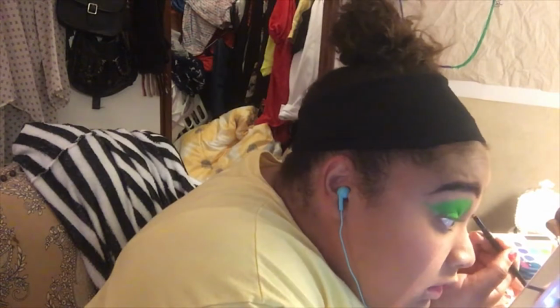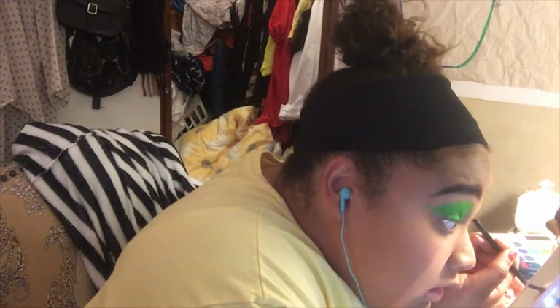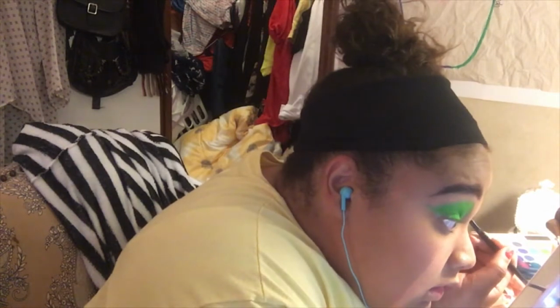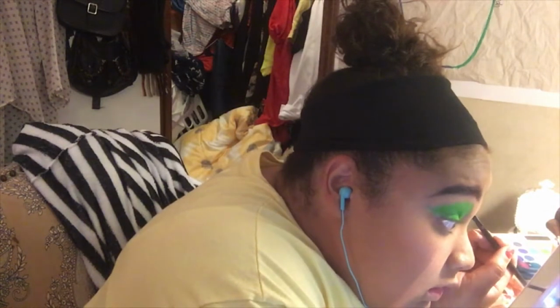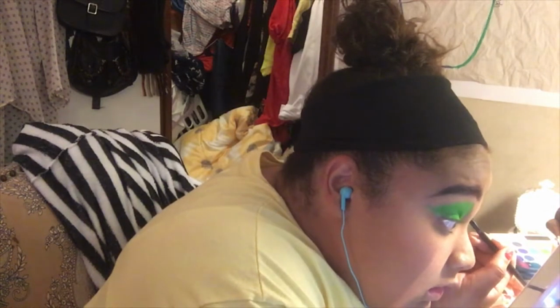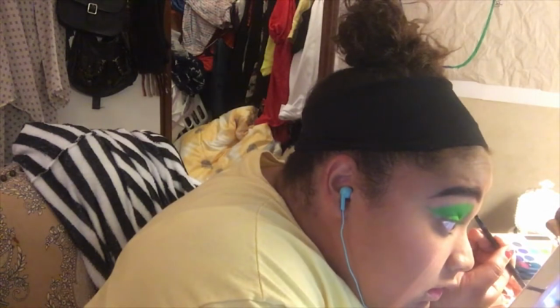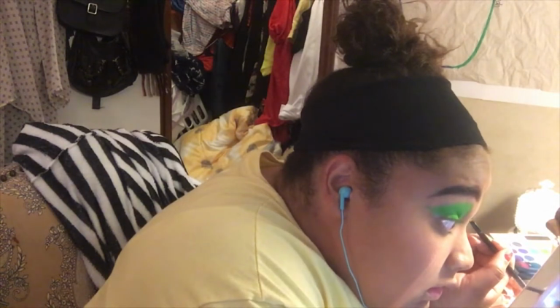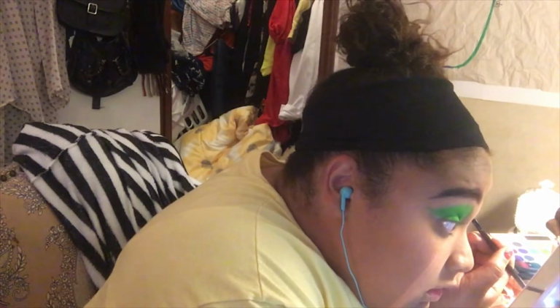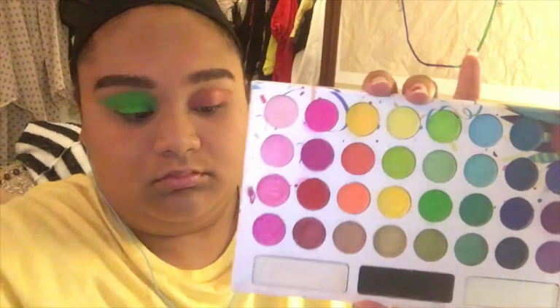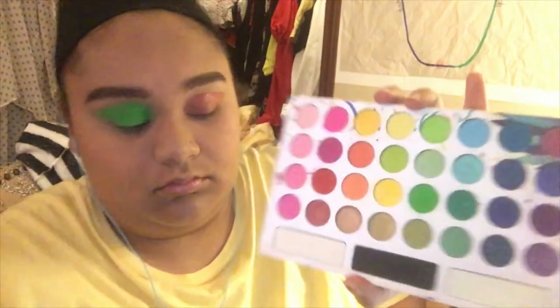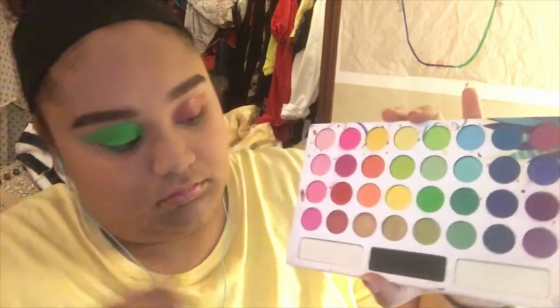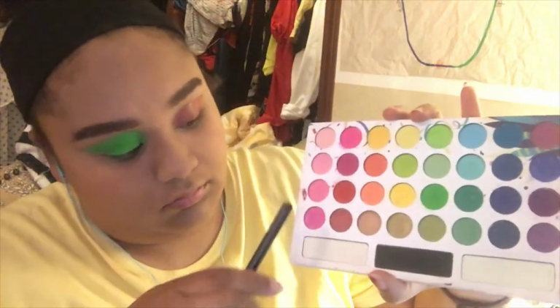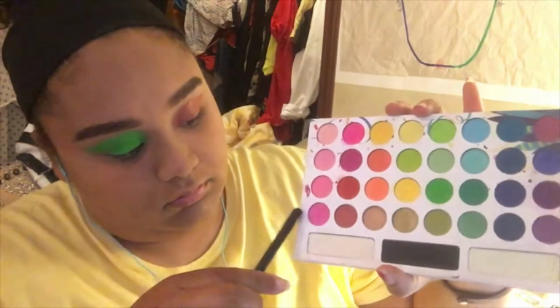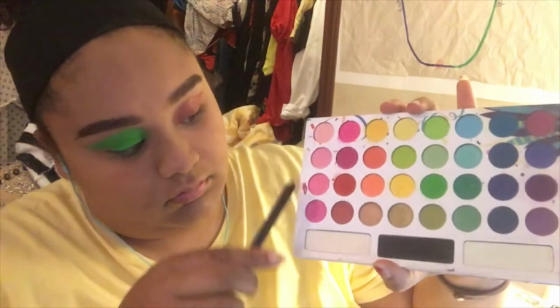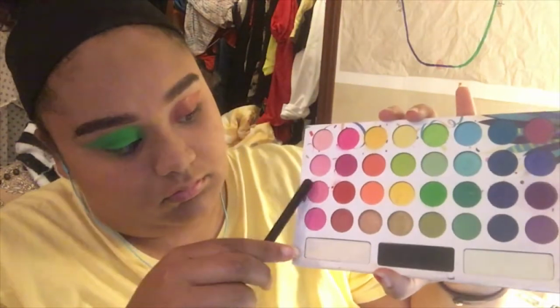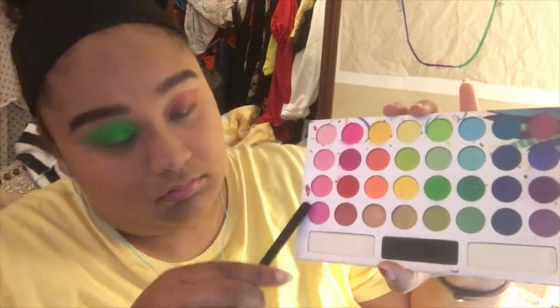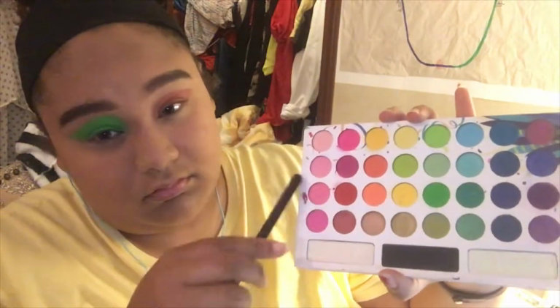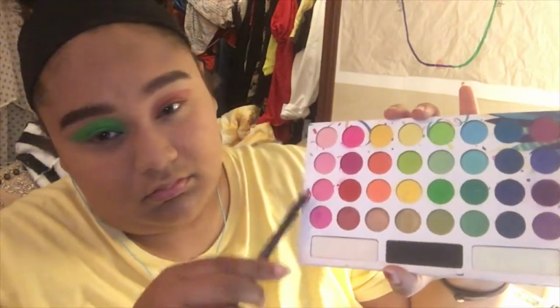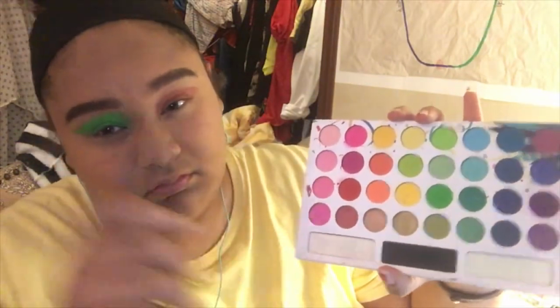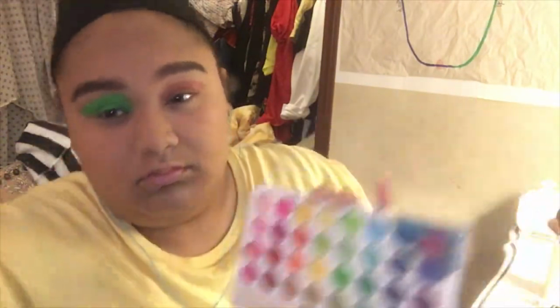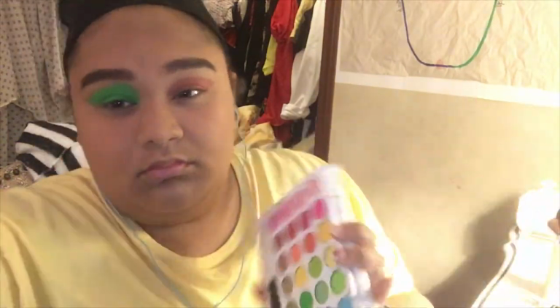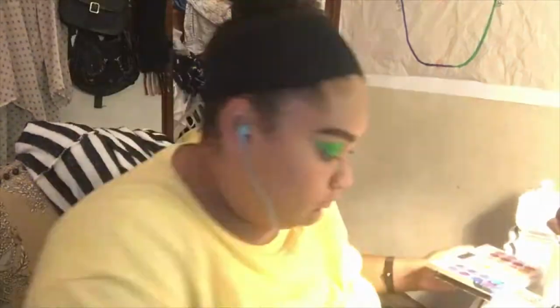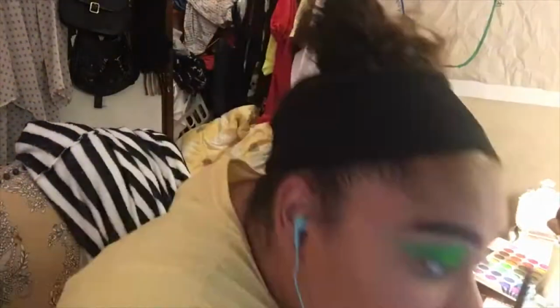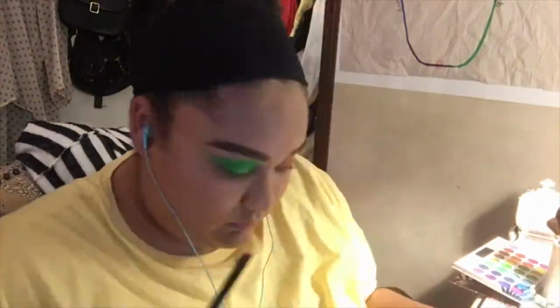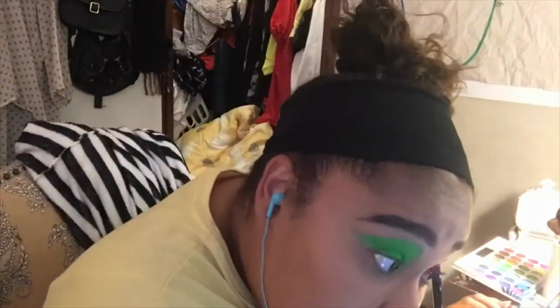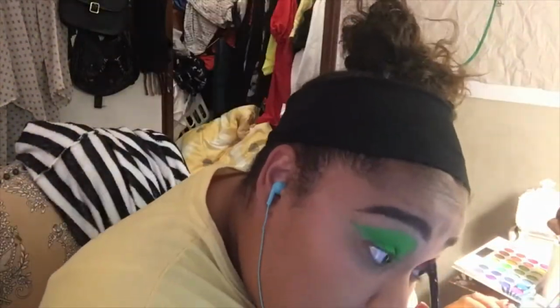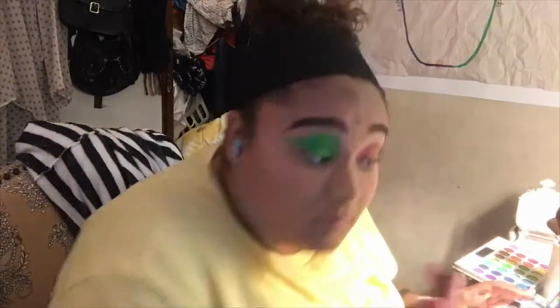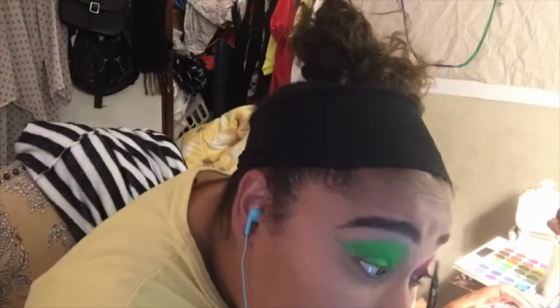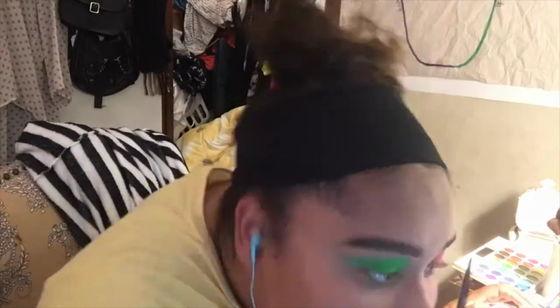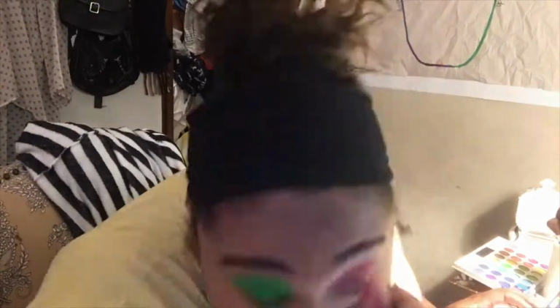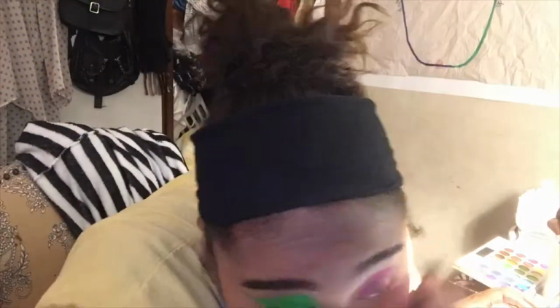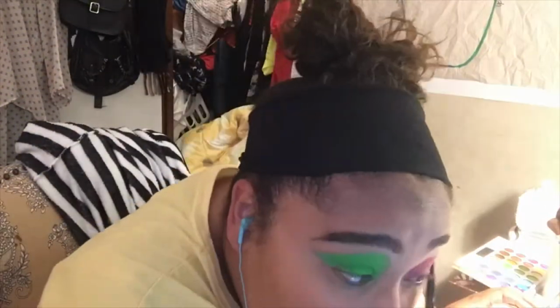After I get that side all filled in, I'm going back into the Take Me Back to Brazil palette using the two pink shades and just packing them onto my eye.